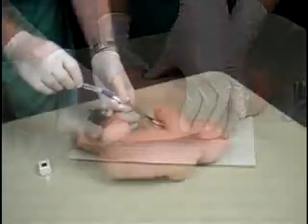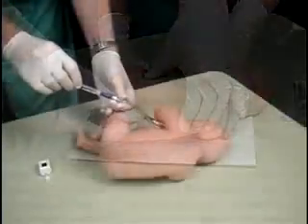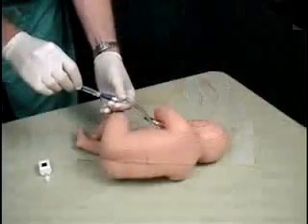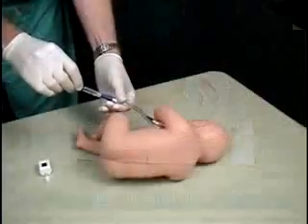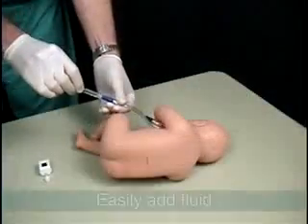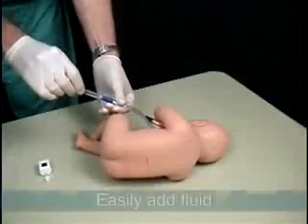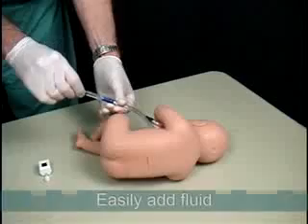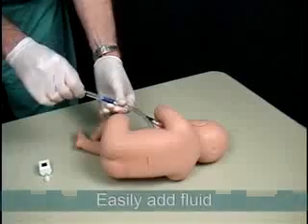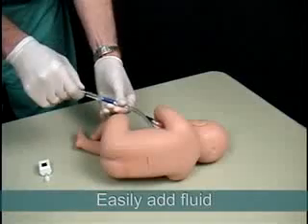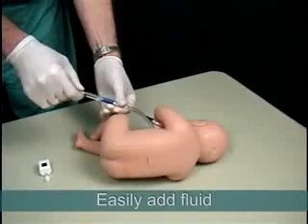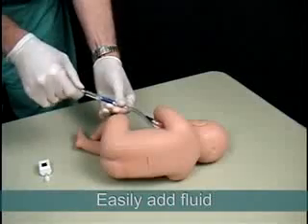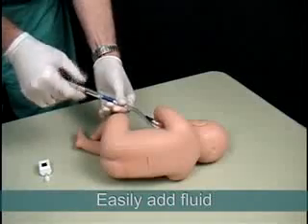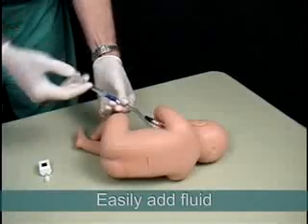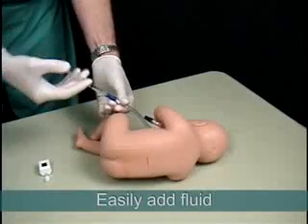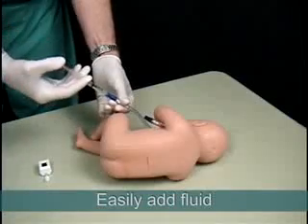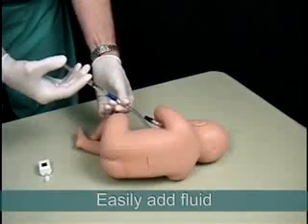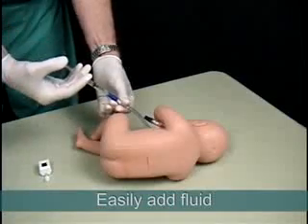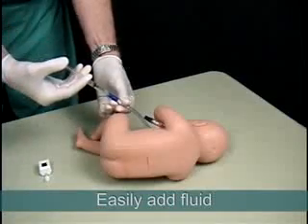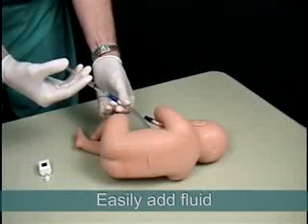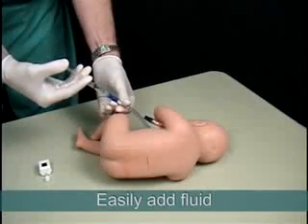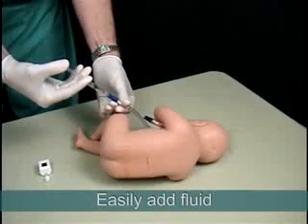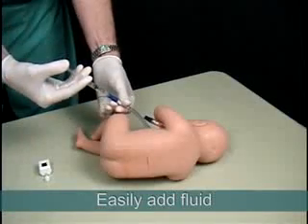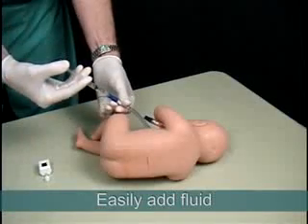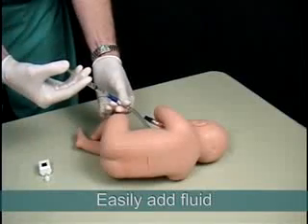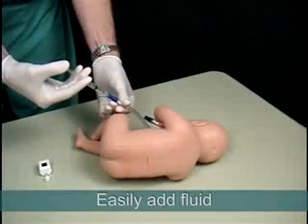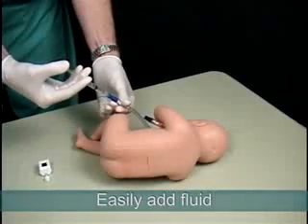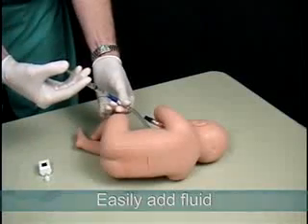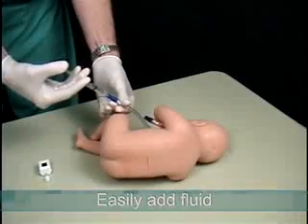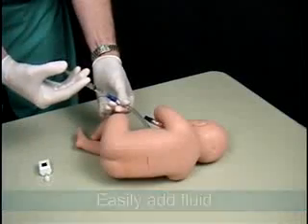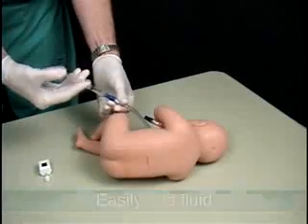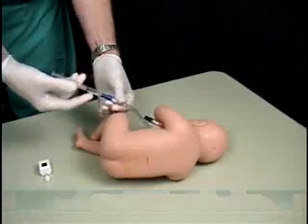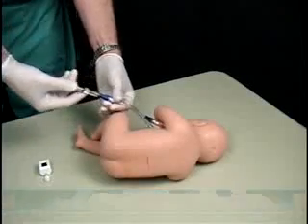If fluid levels become low, they can be easily refilled using water or the included red fluid.